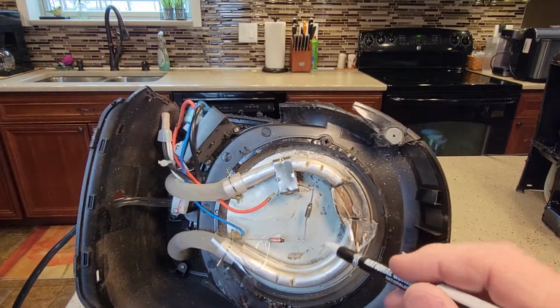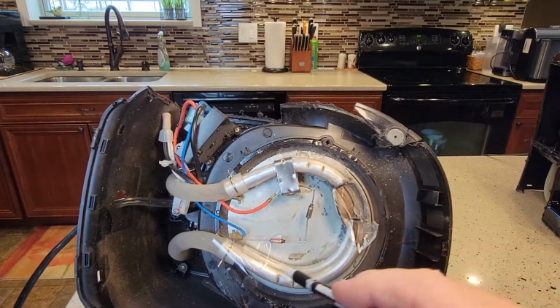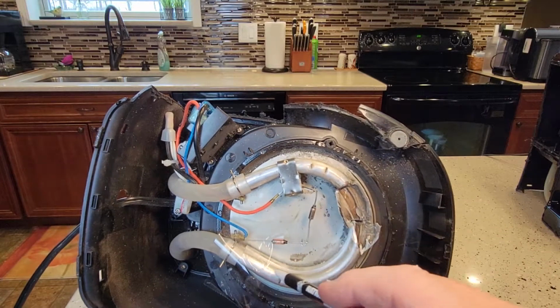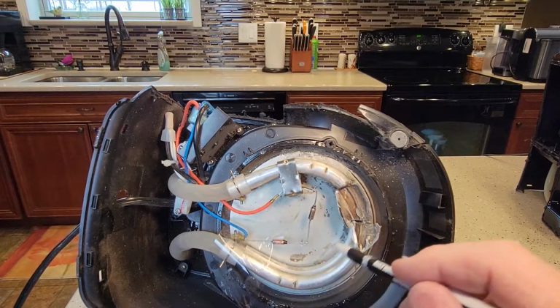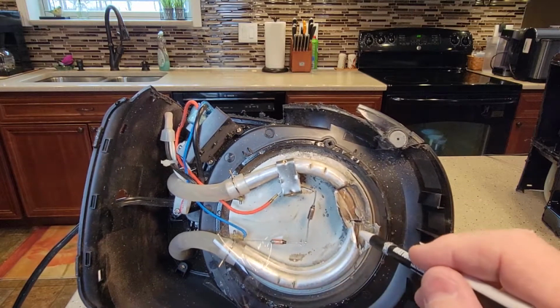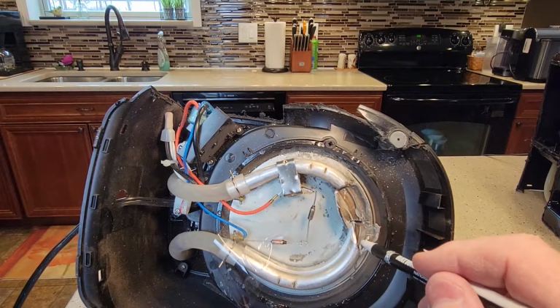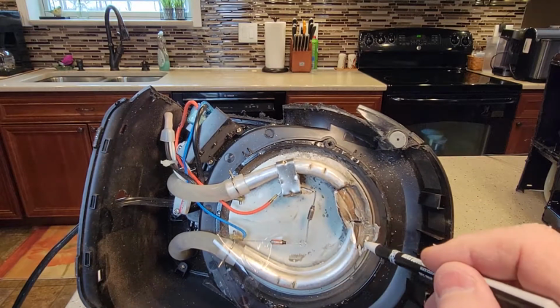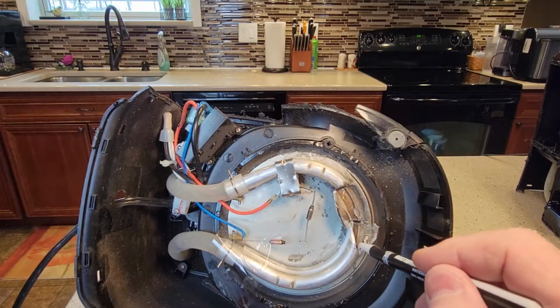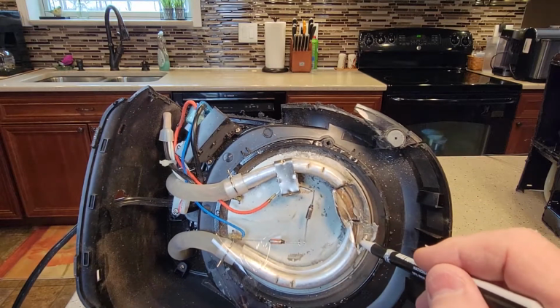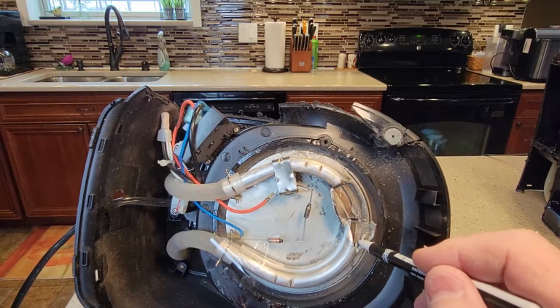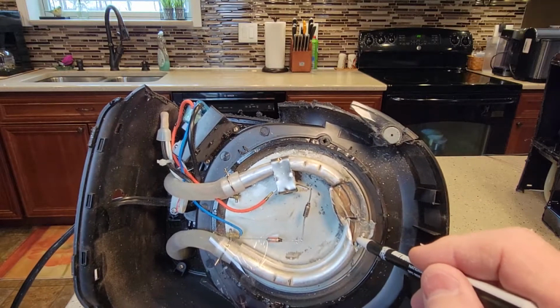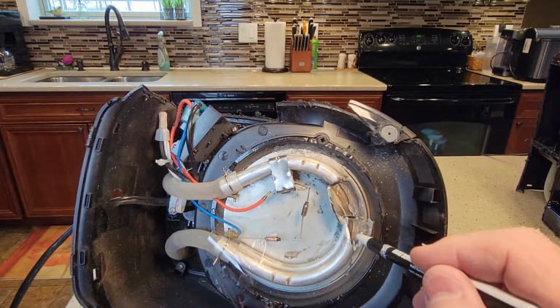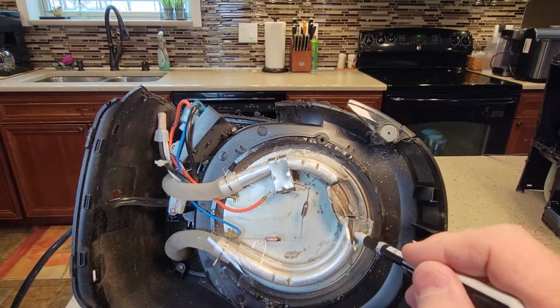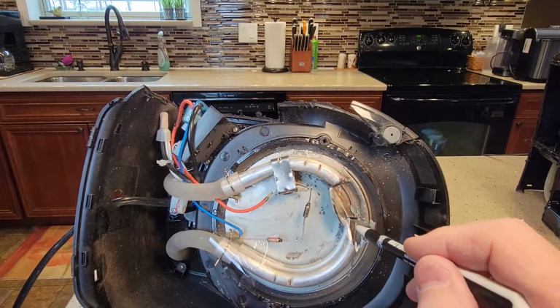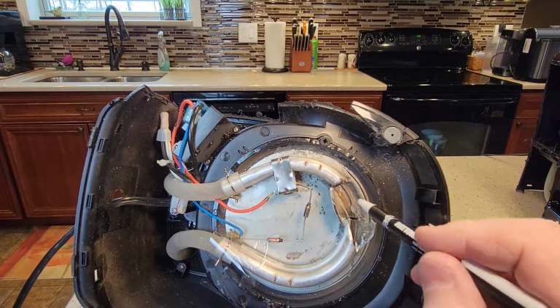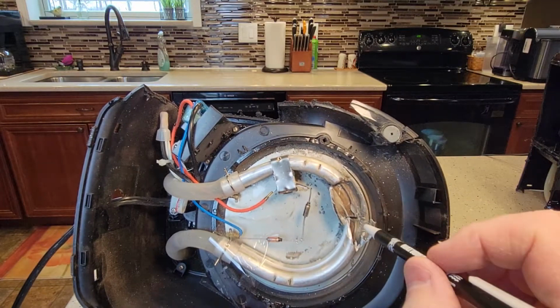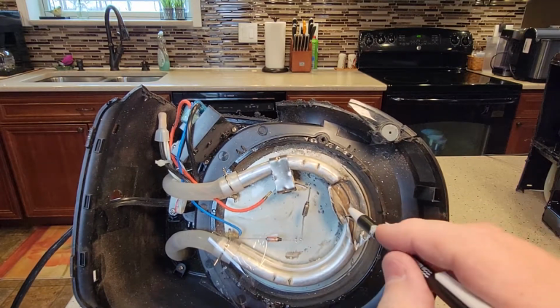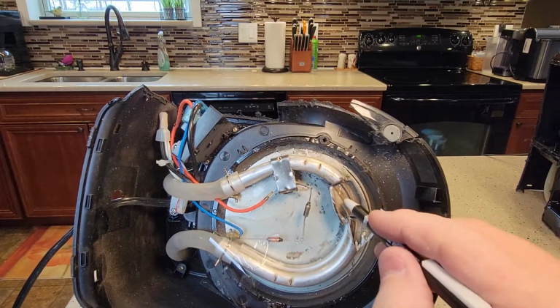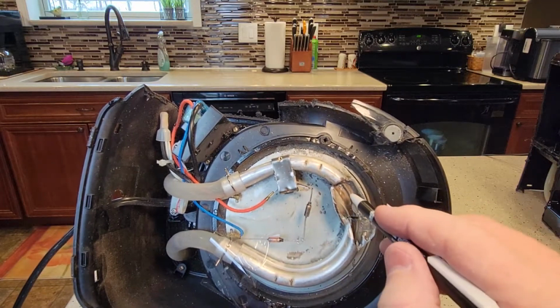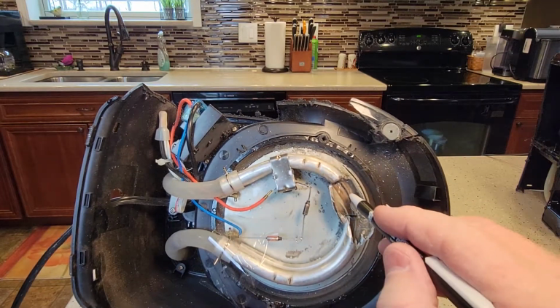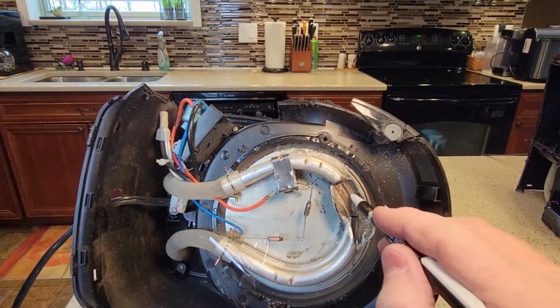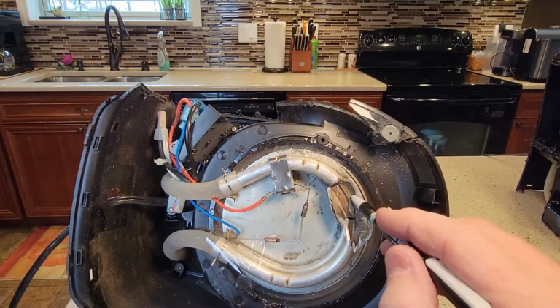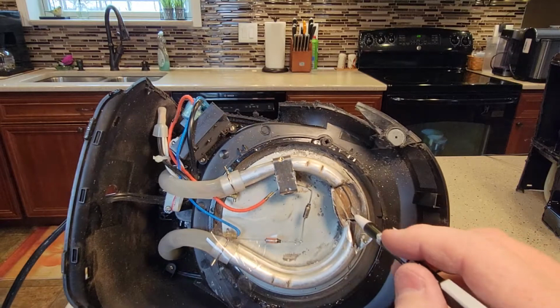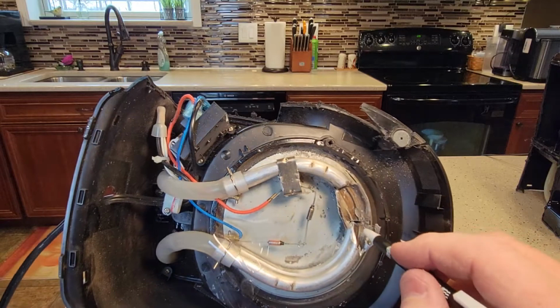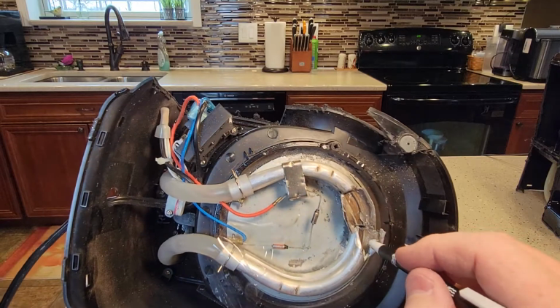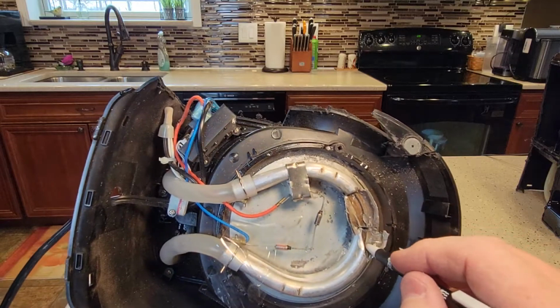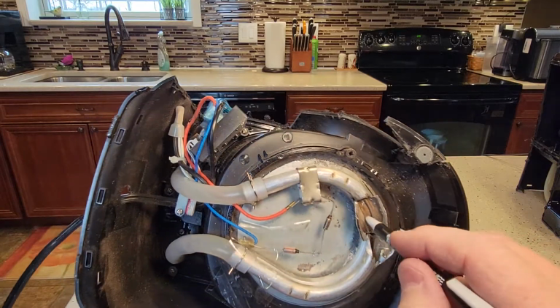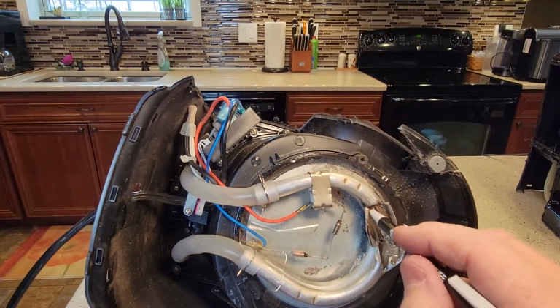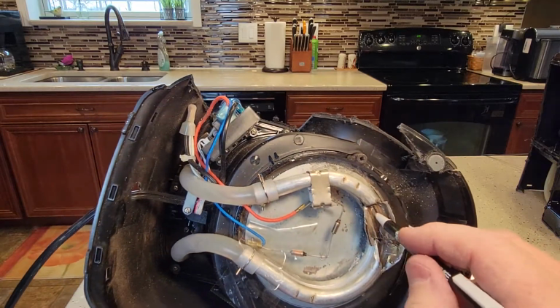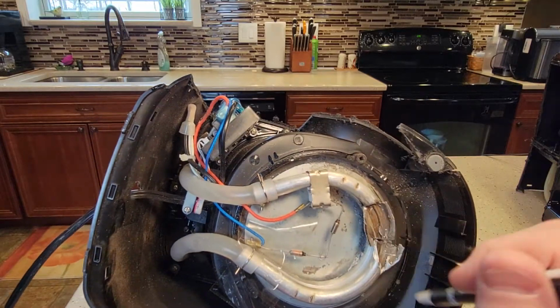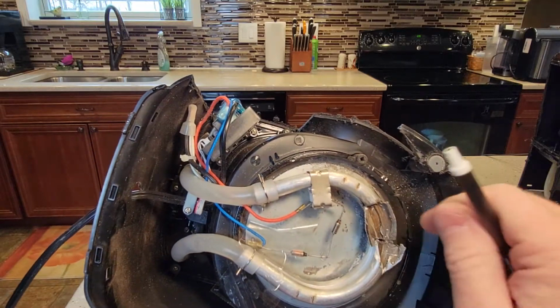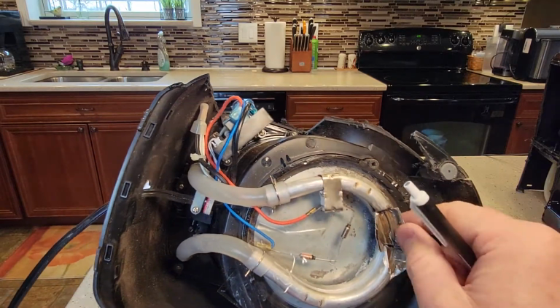This horseshoe shape is the actual heating element. I cut this tube open because I was really curious to see what it looked like on the inside of this tube.